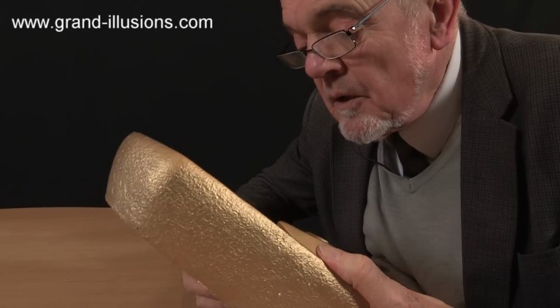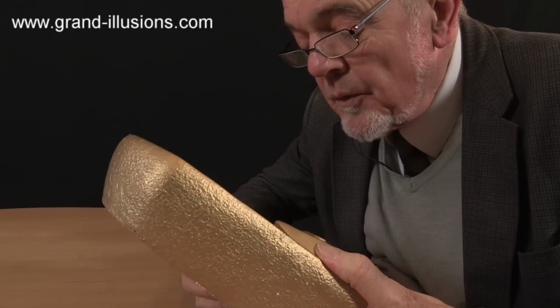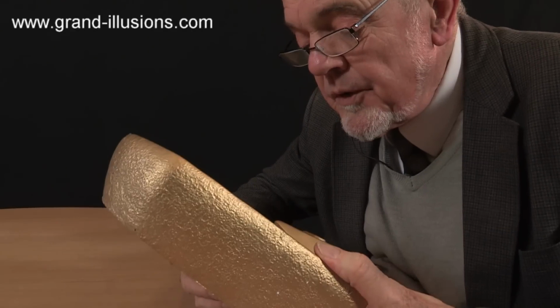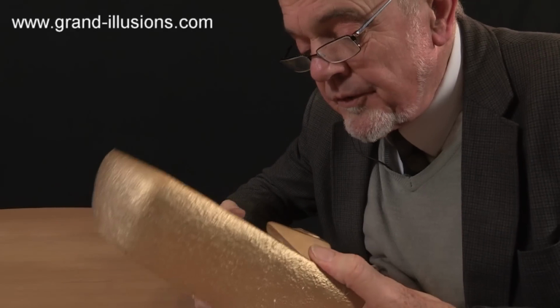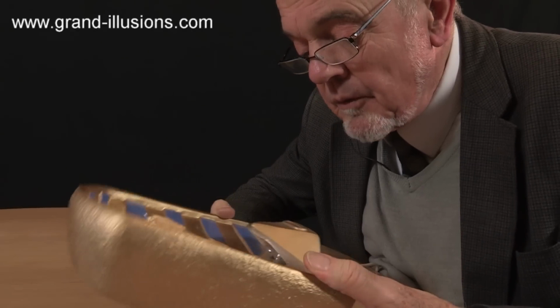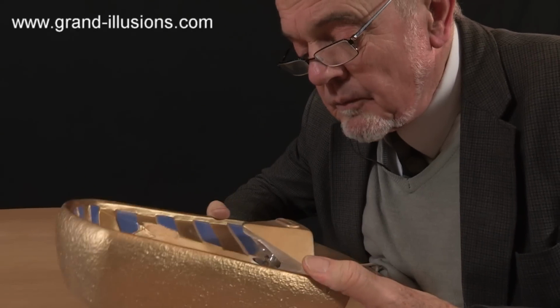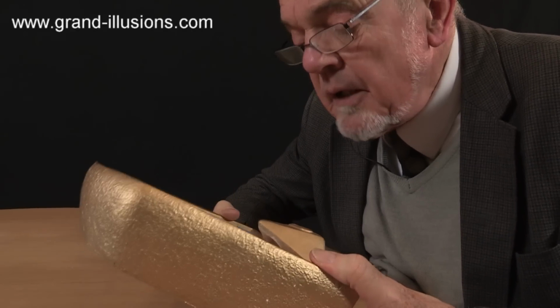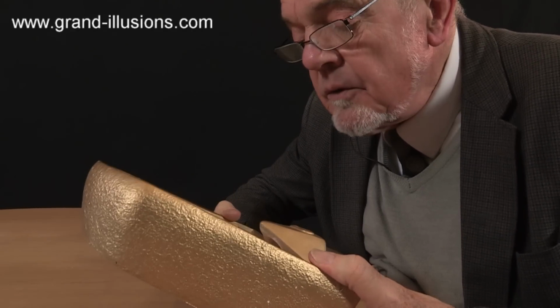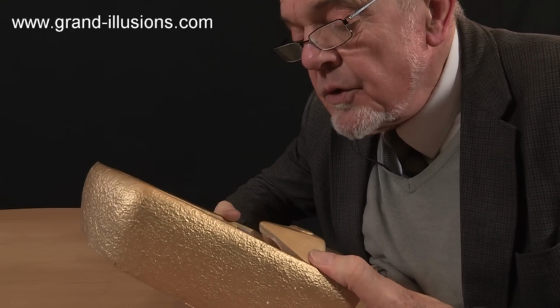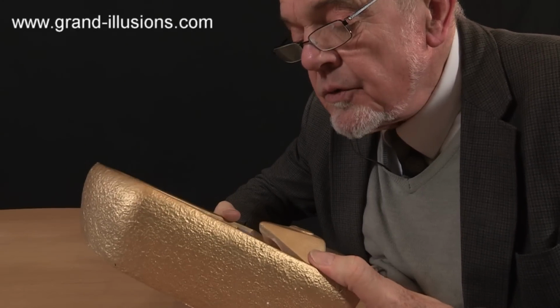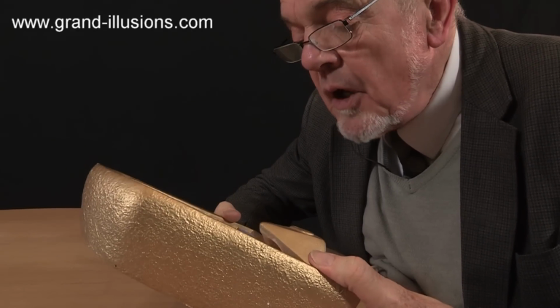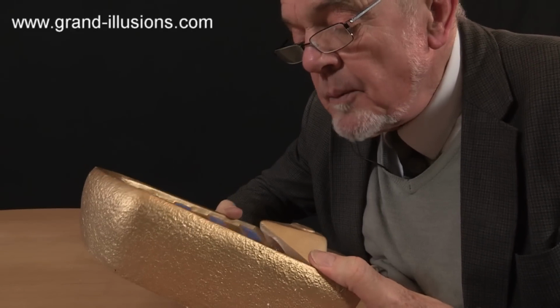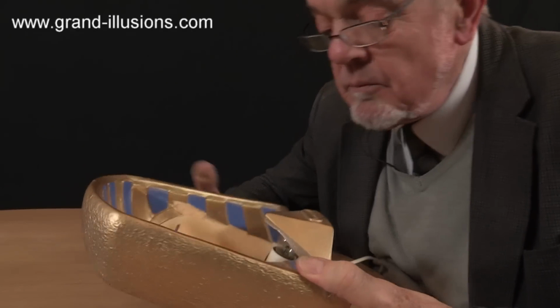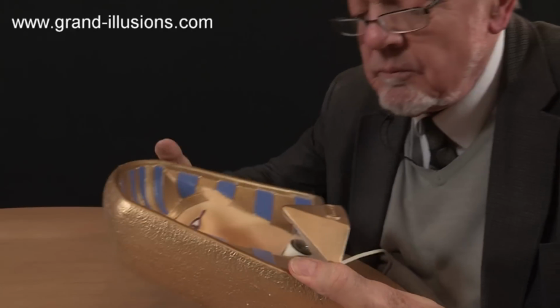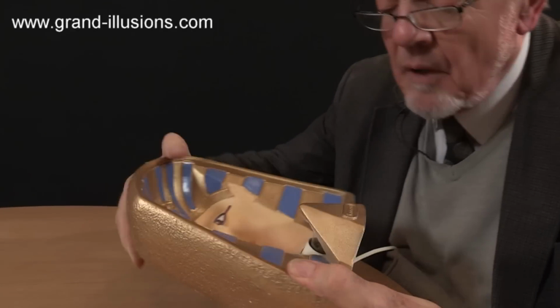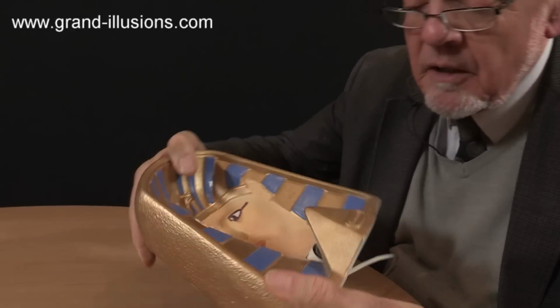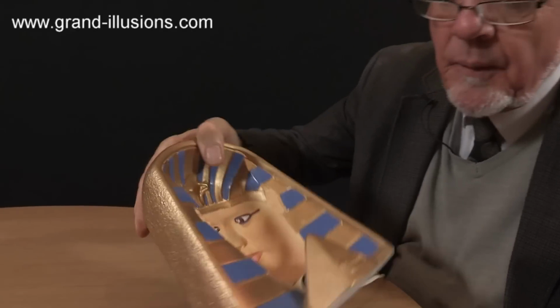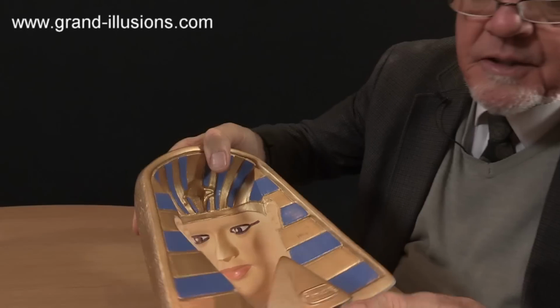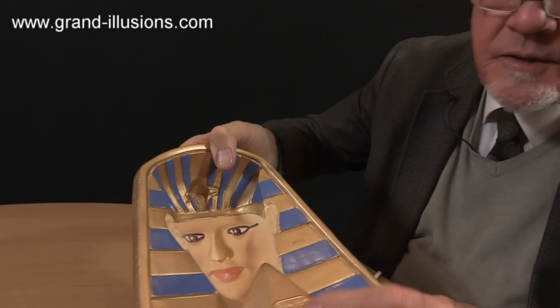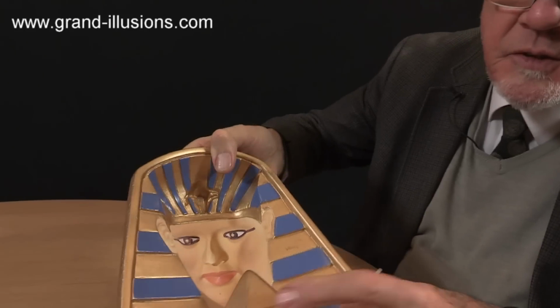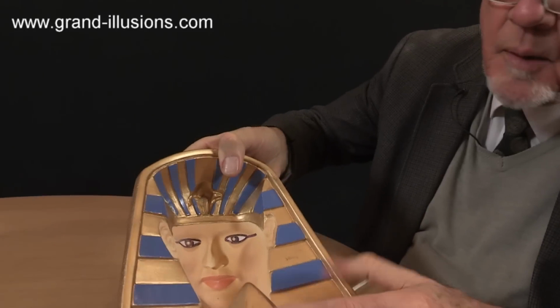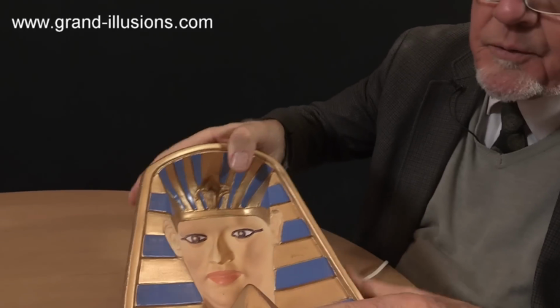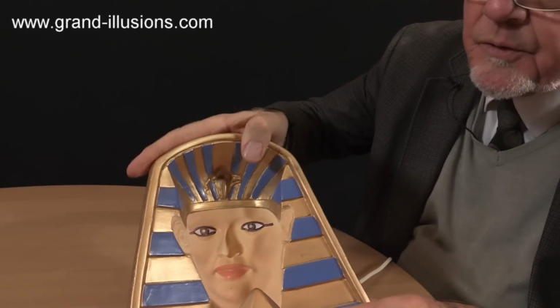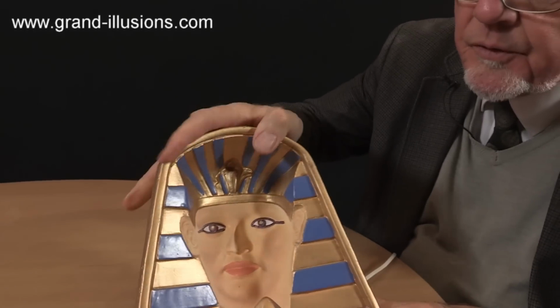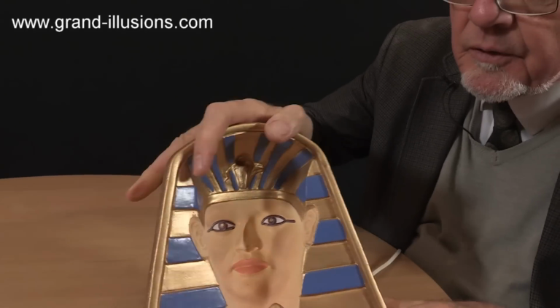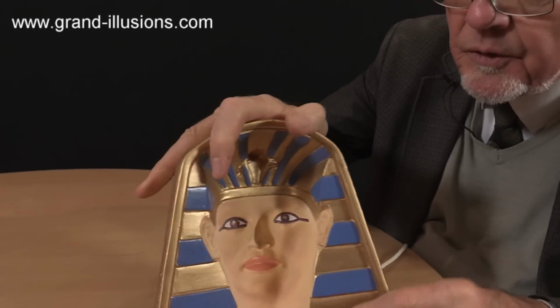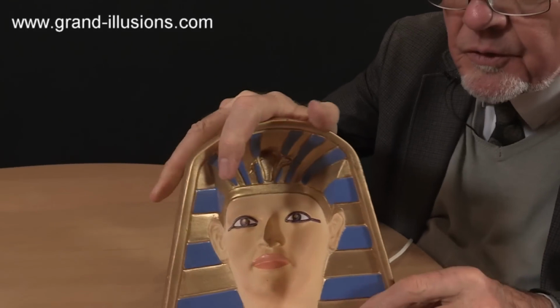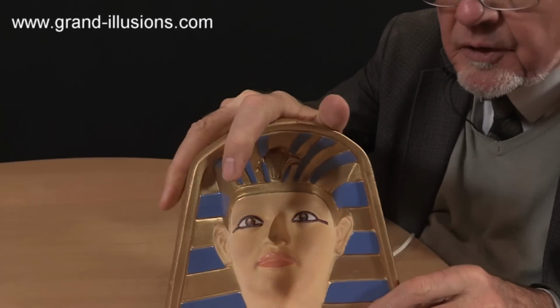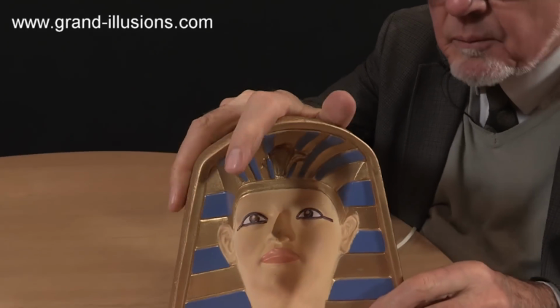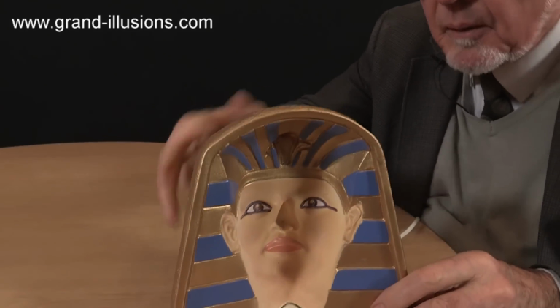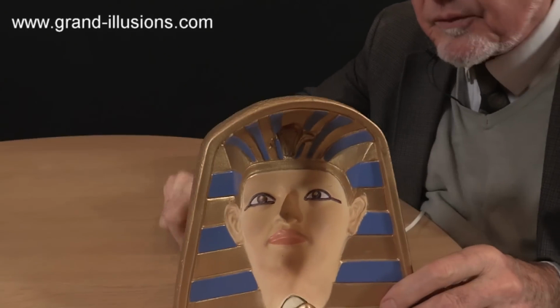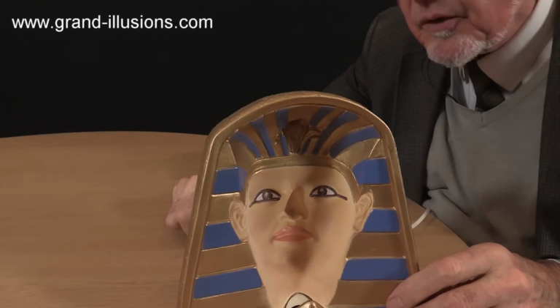What's this then? King Tutankhamun? No, actually this is Ramesses II. It's a table lamp I've got.